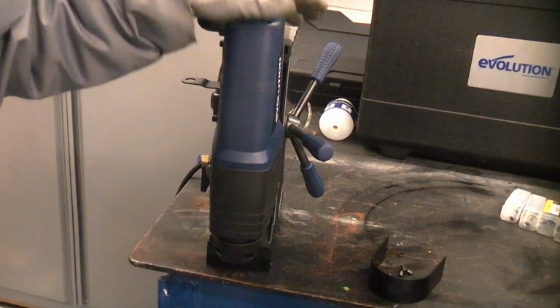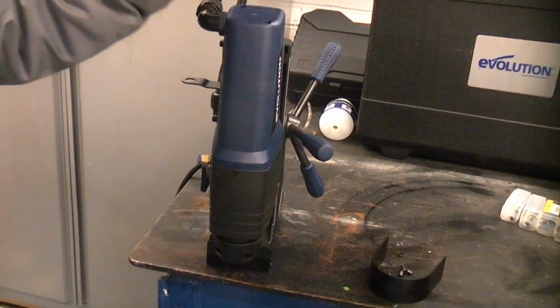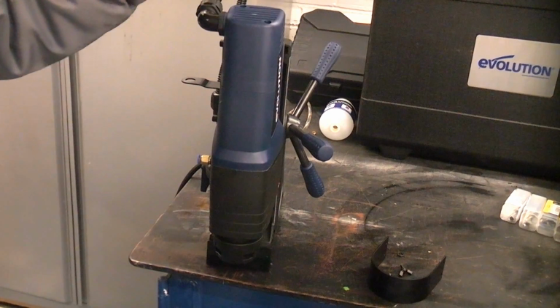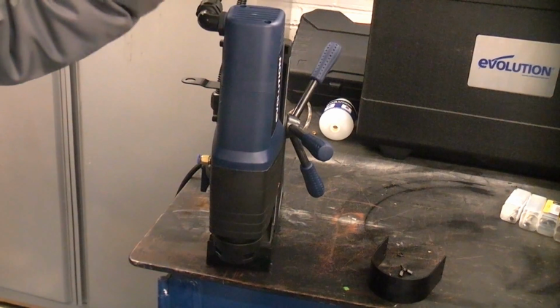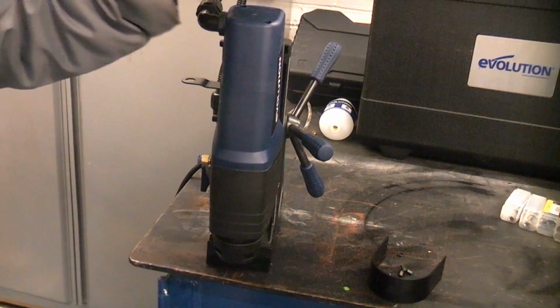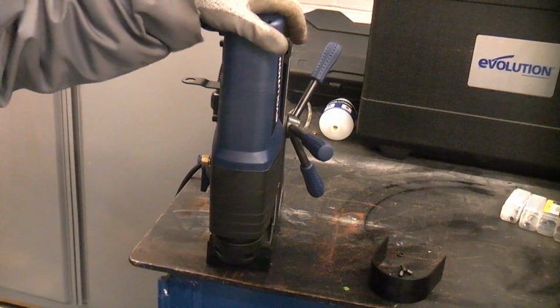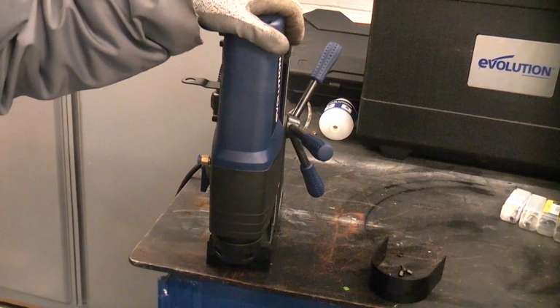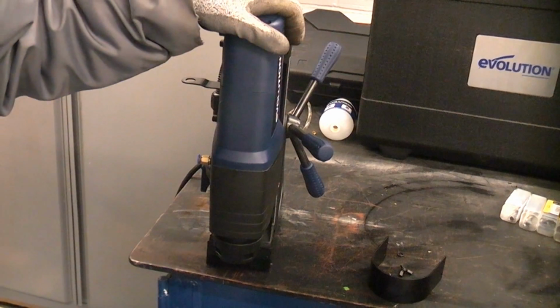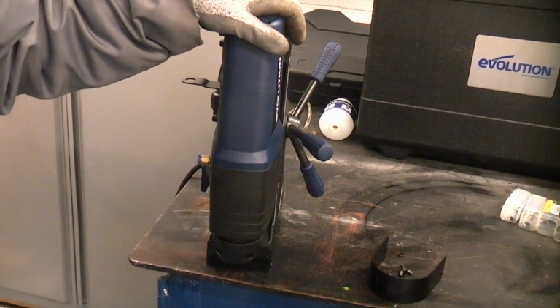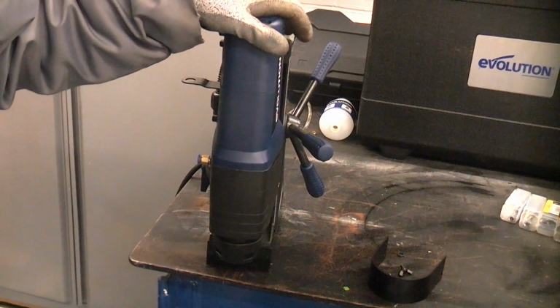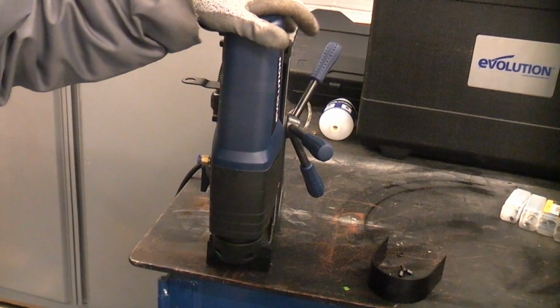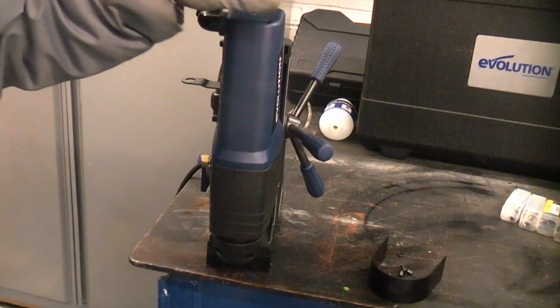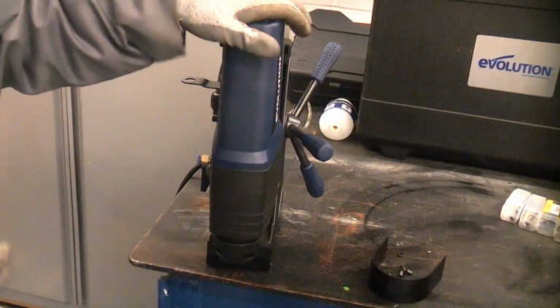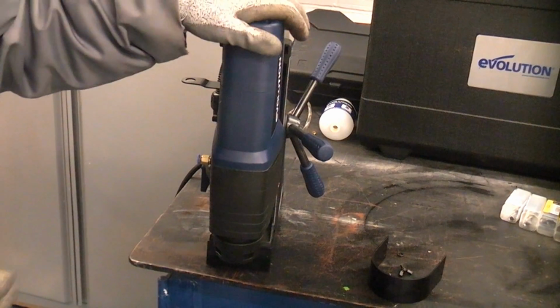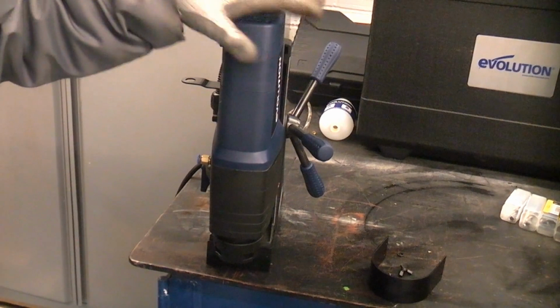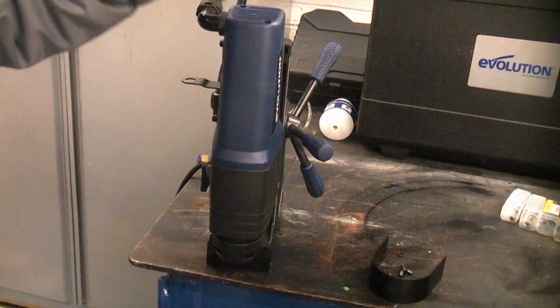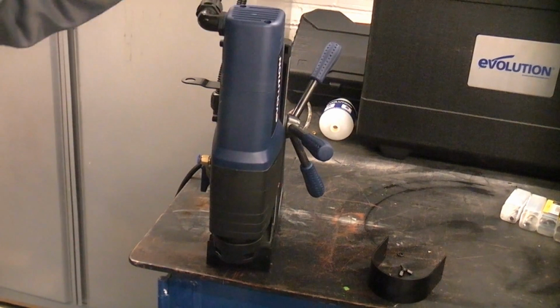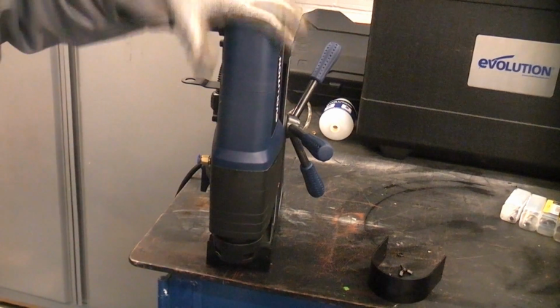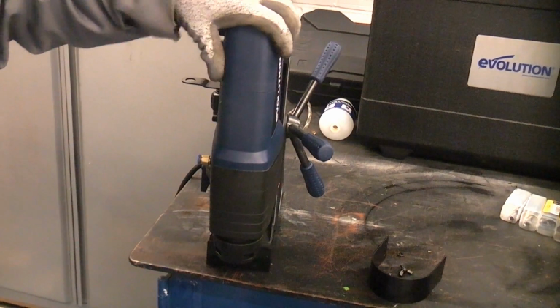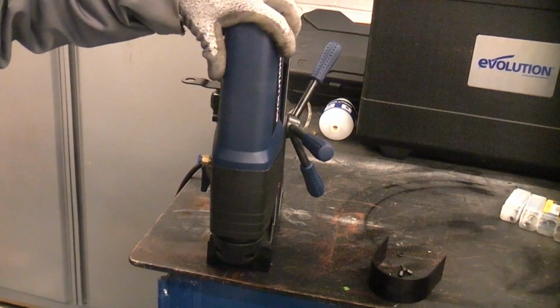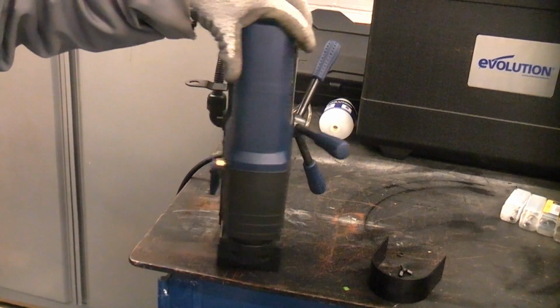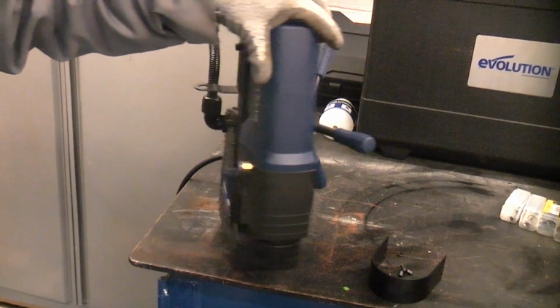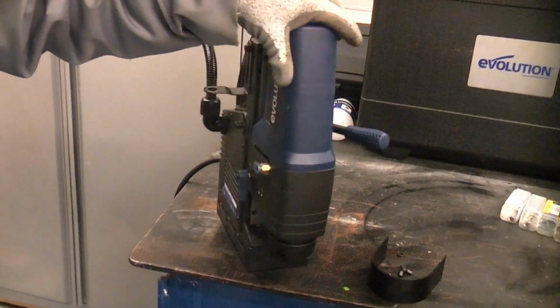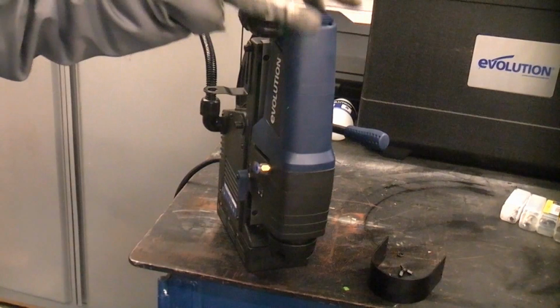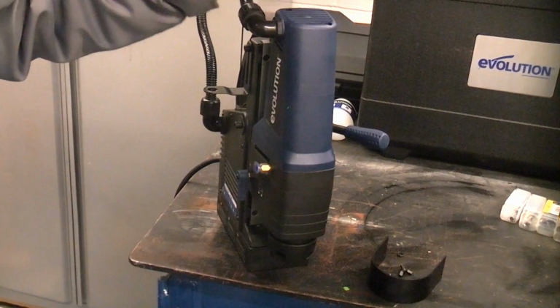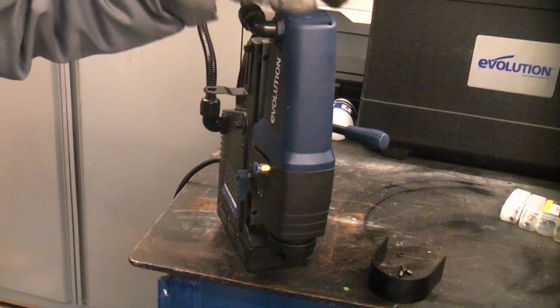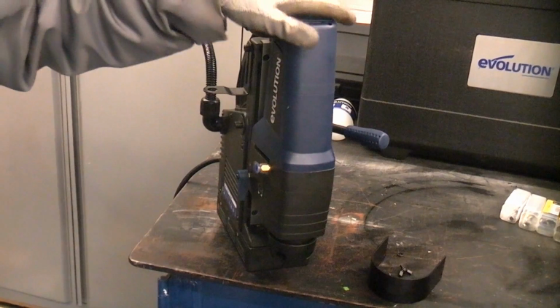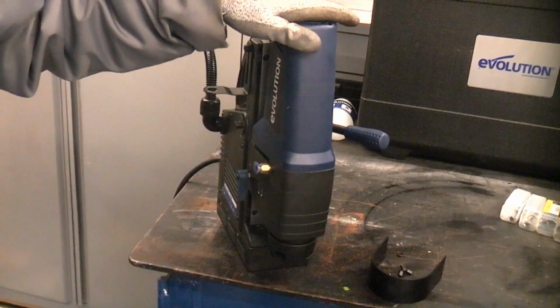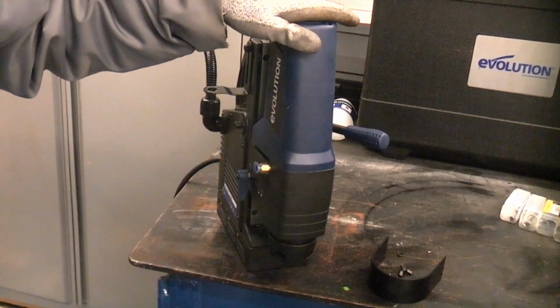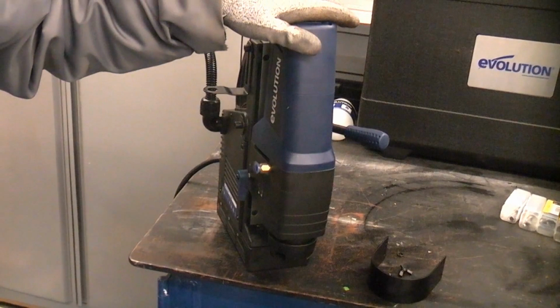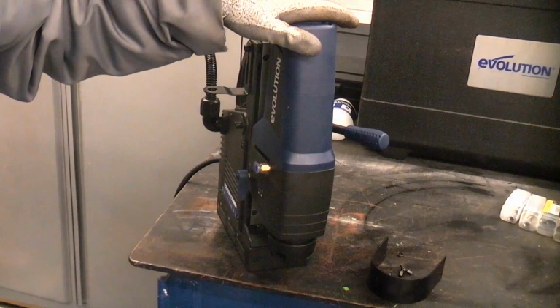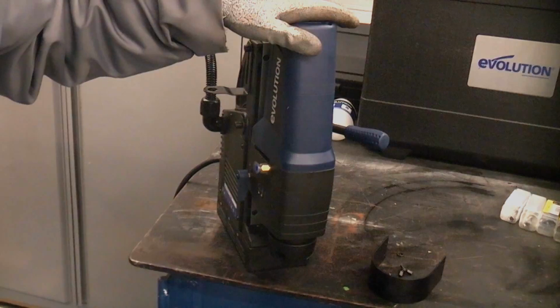I would just like to thank Chris the Builder for lending me this machine, as it actually belongs to him.